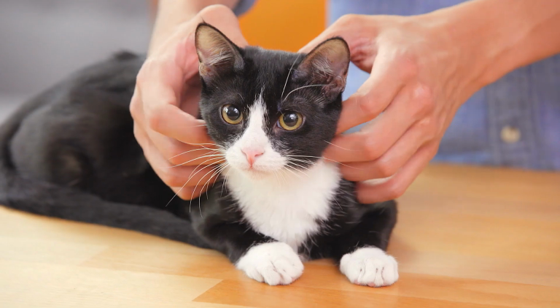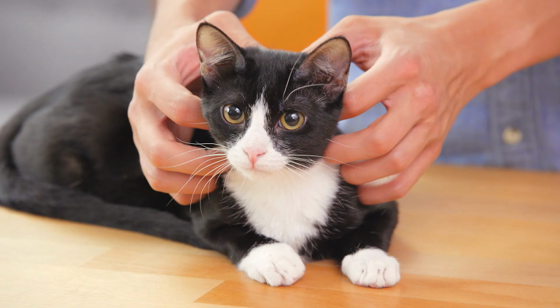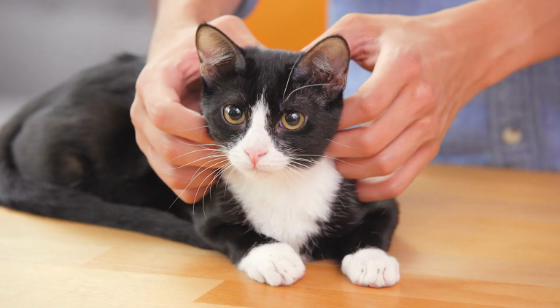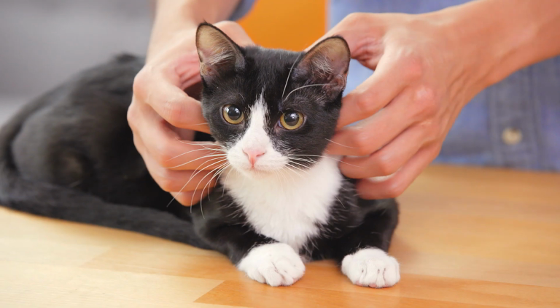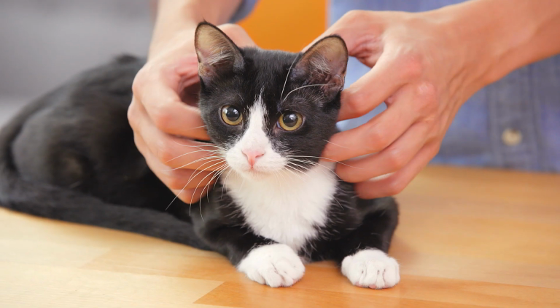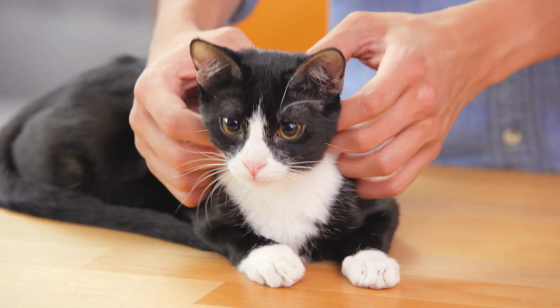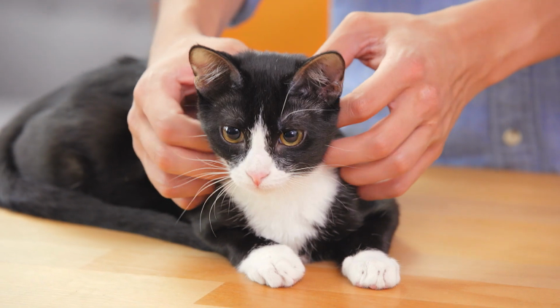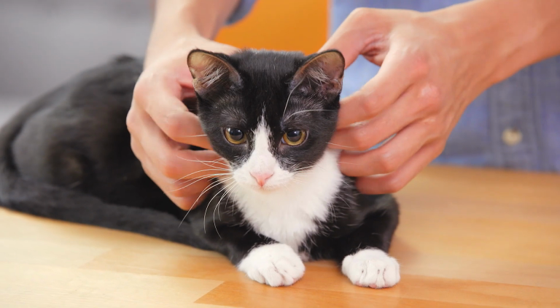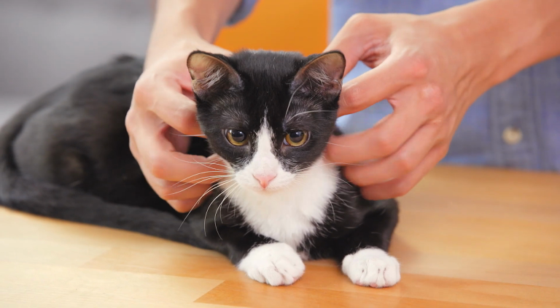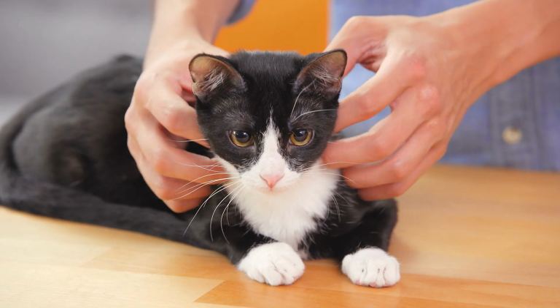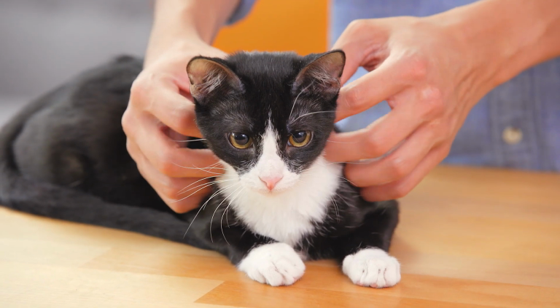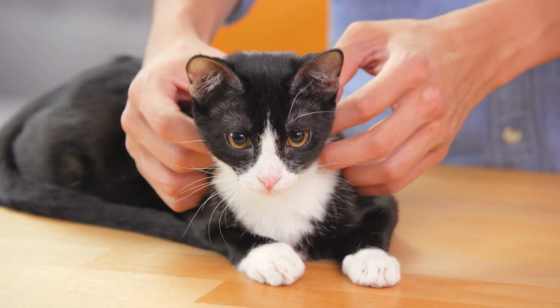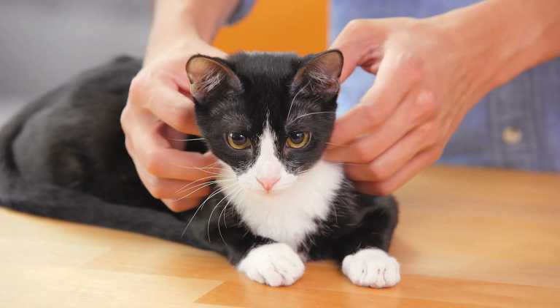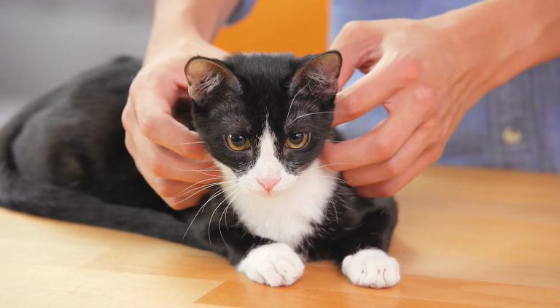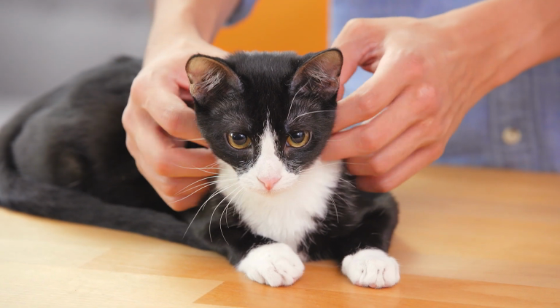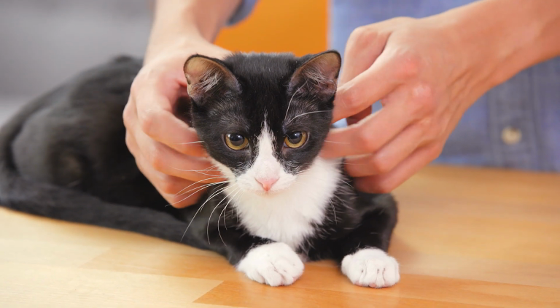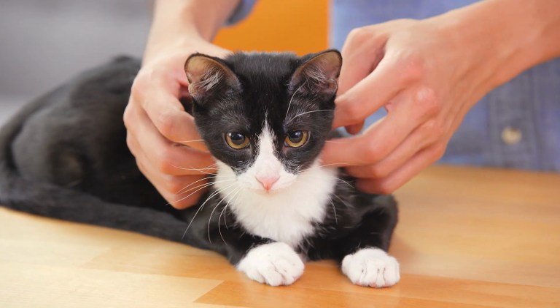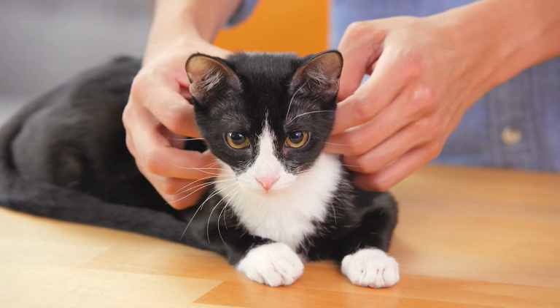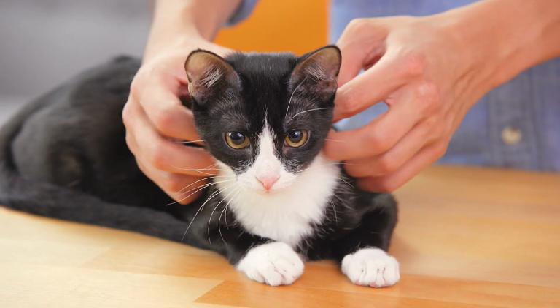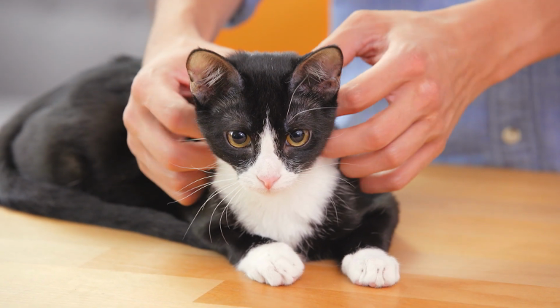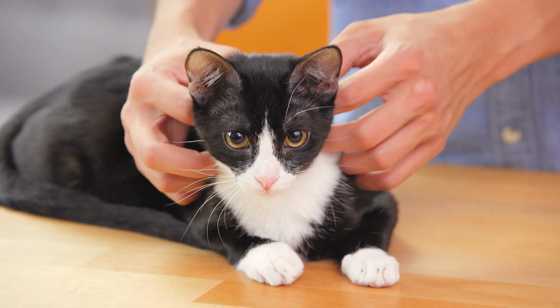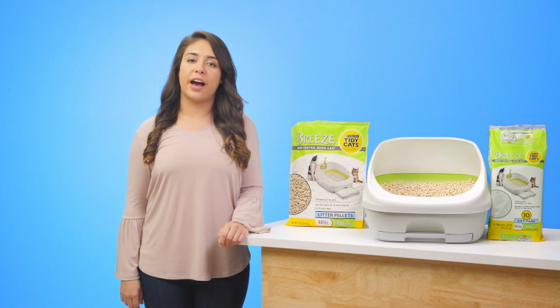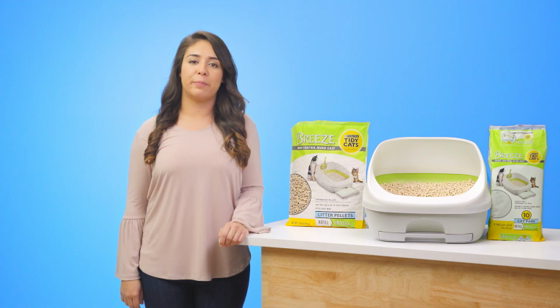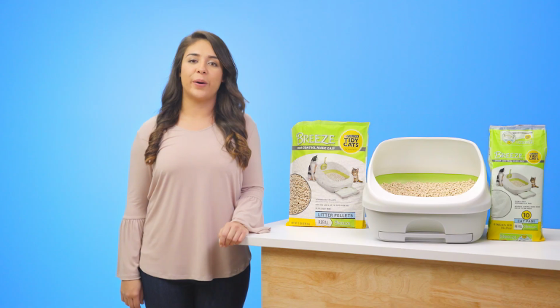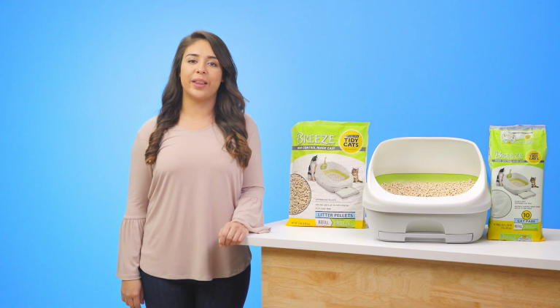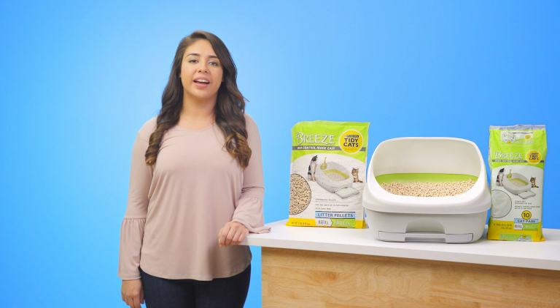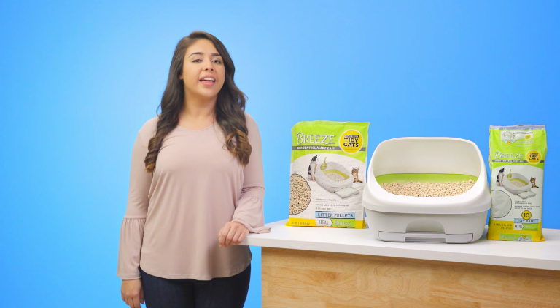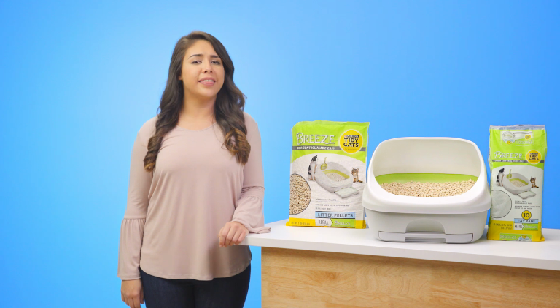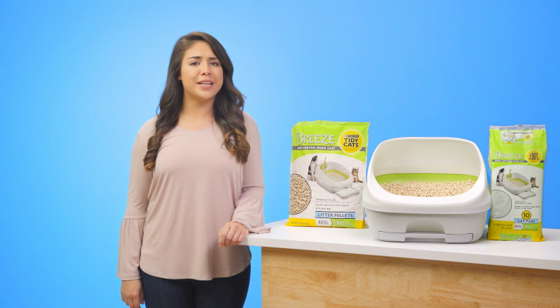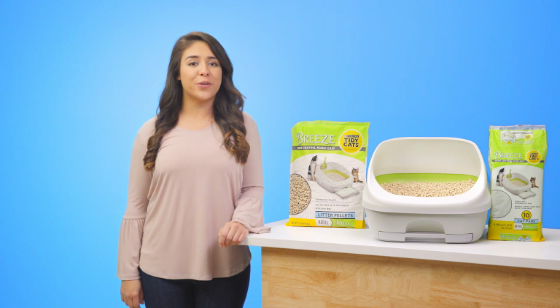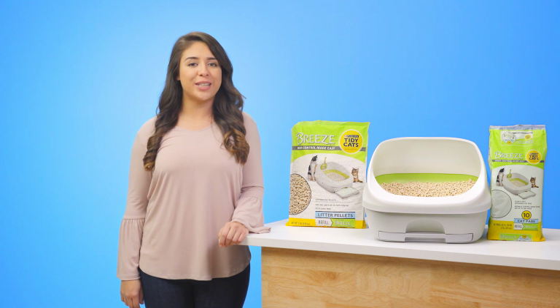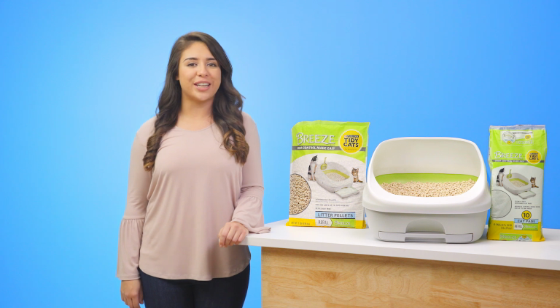Keep your kitties' throne fresh and clean with Tidy Cats Breeze. I'm Paola, and thanks for watching.